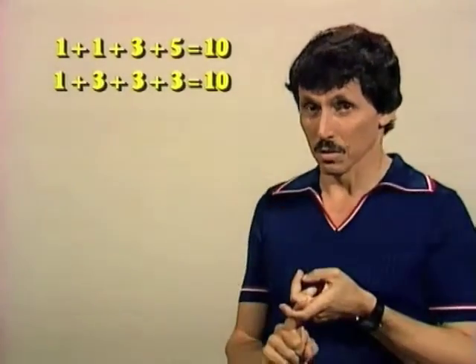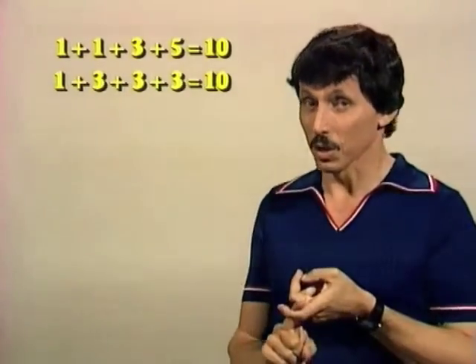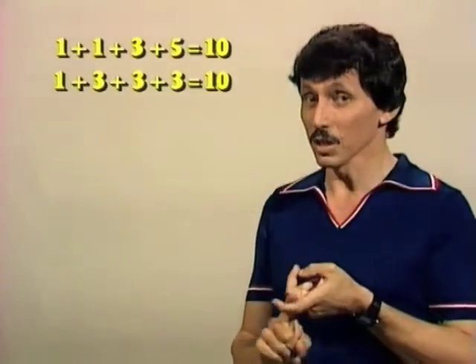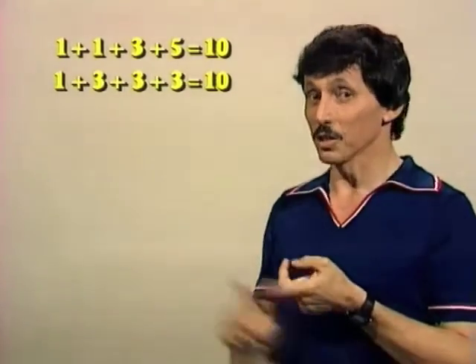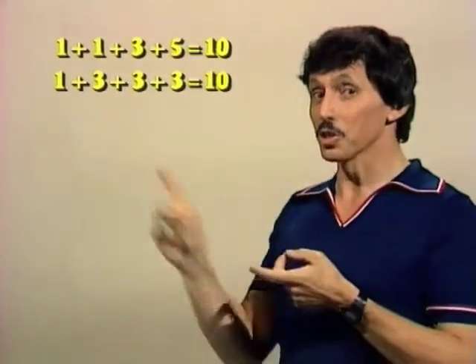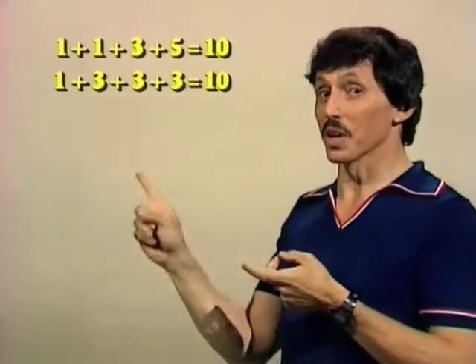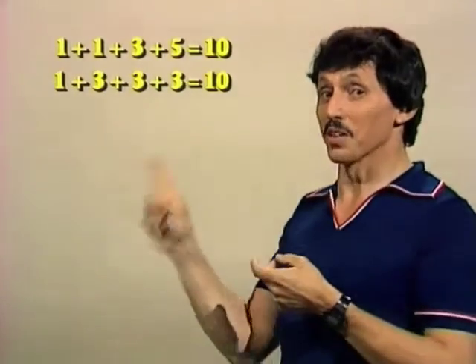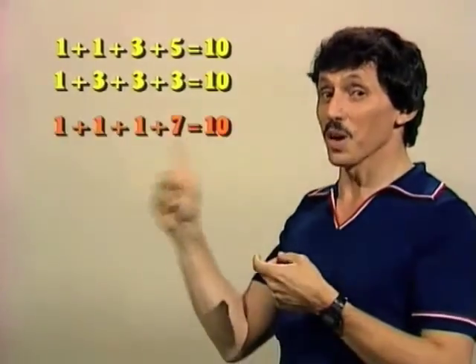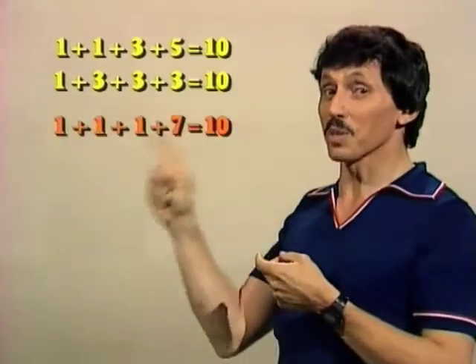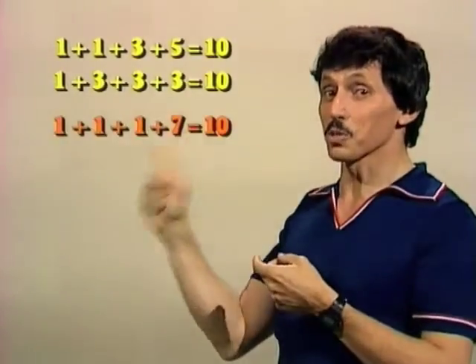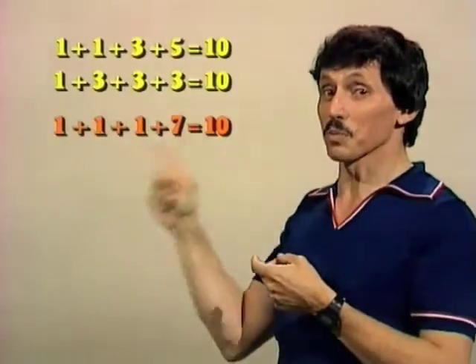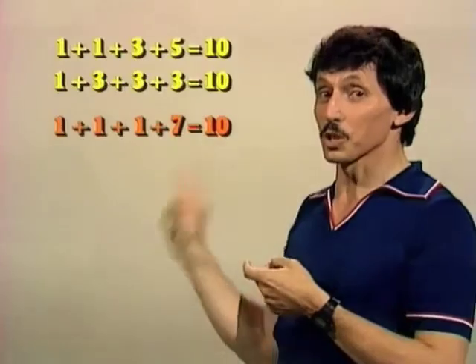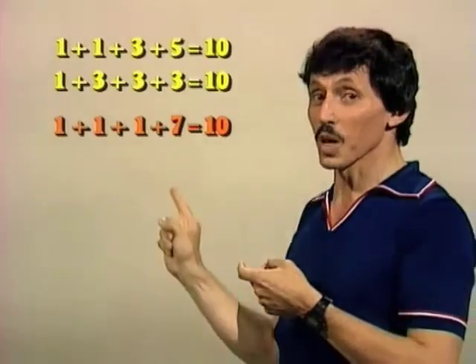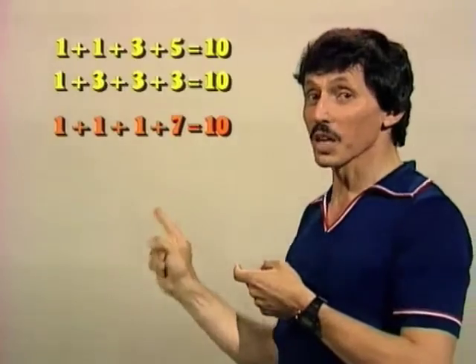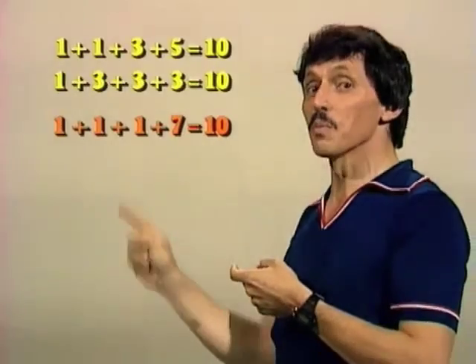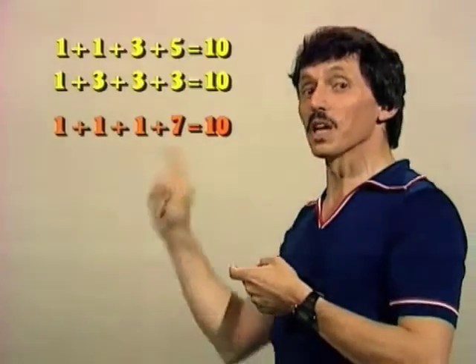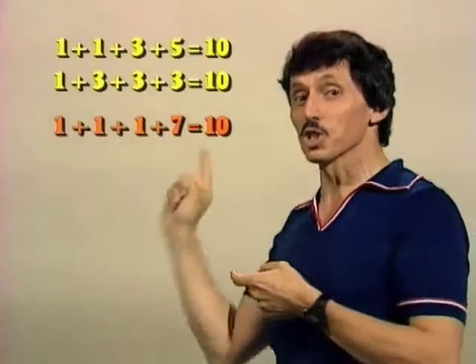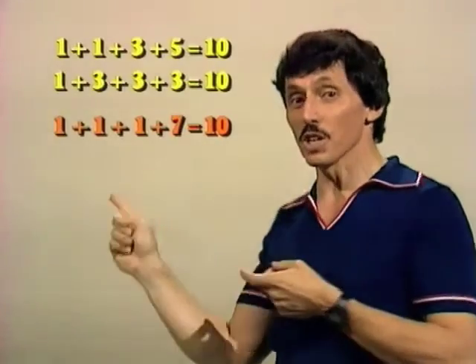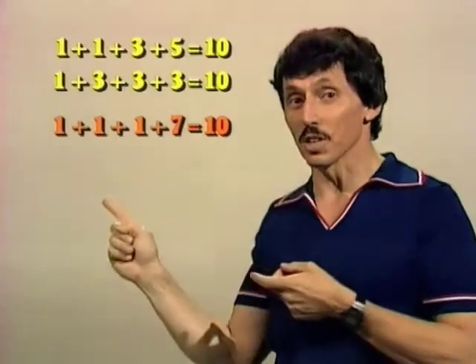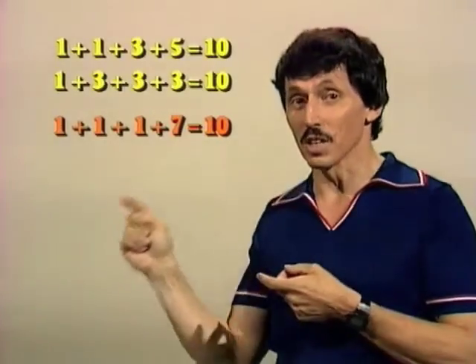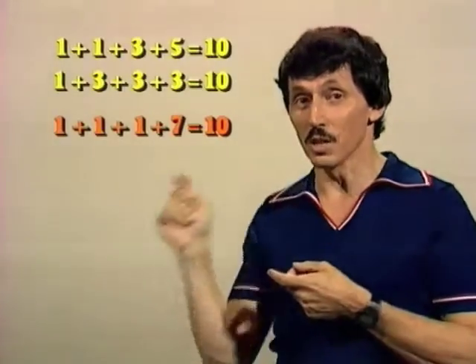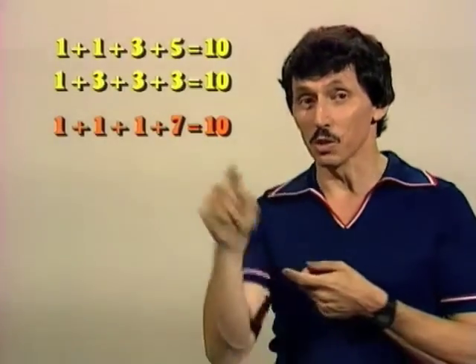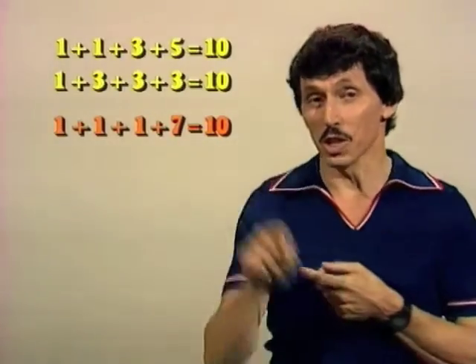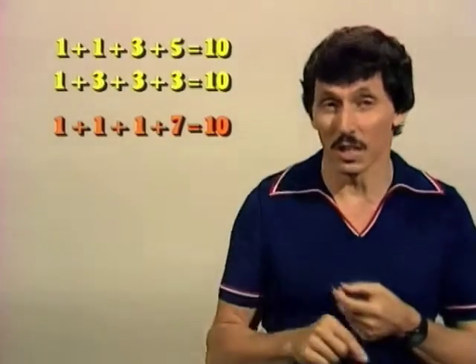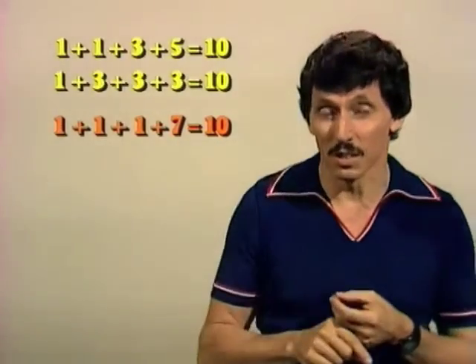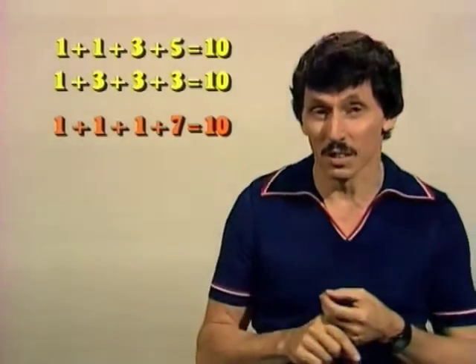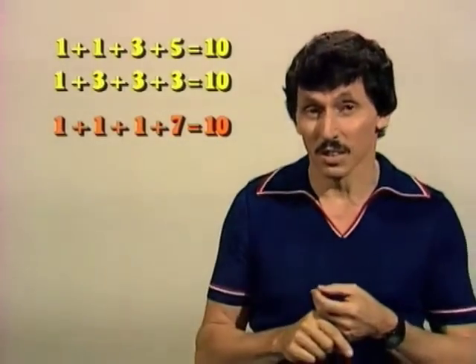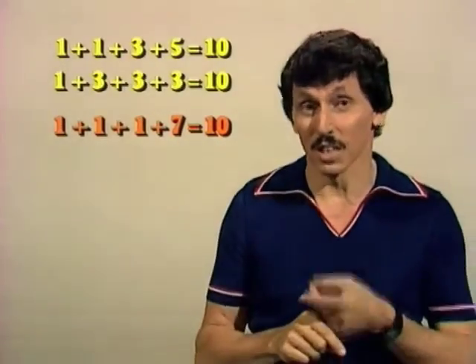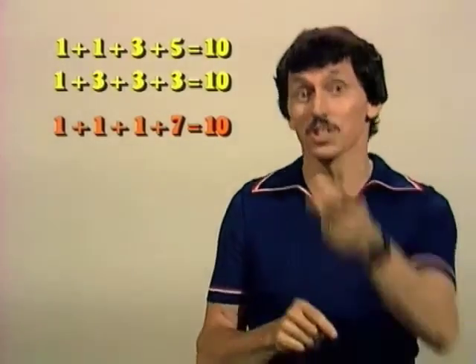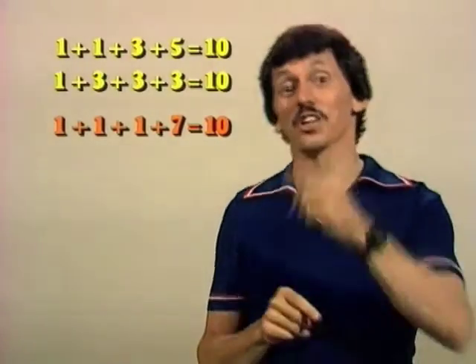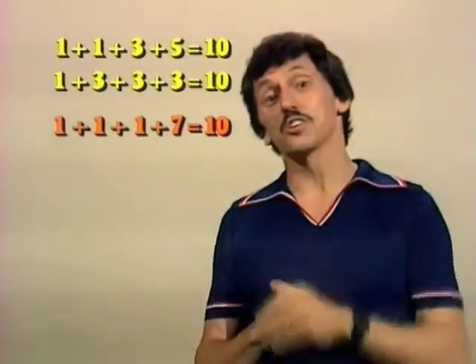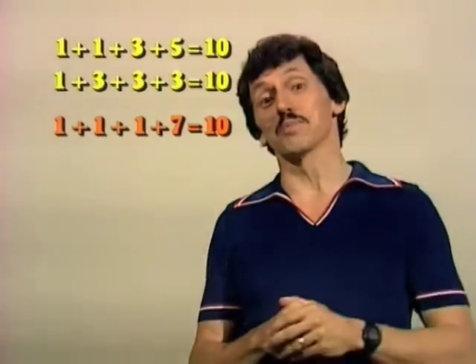Well, it's this one: one plus one plus one plus seven equals ten. How did you go that time?